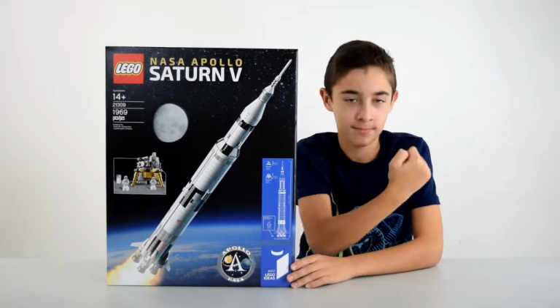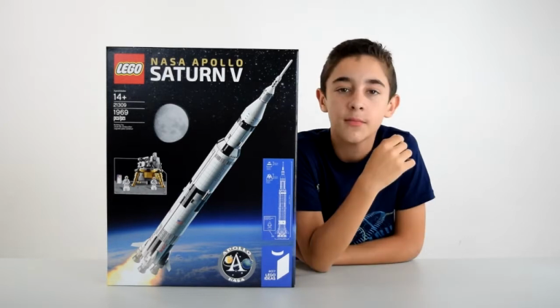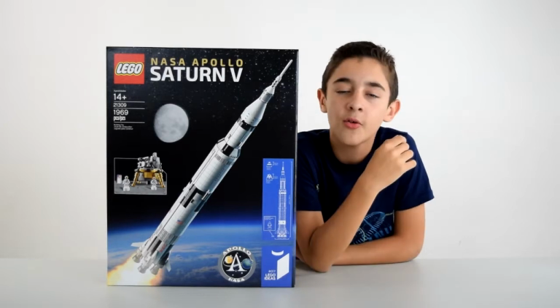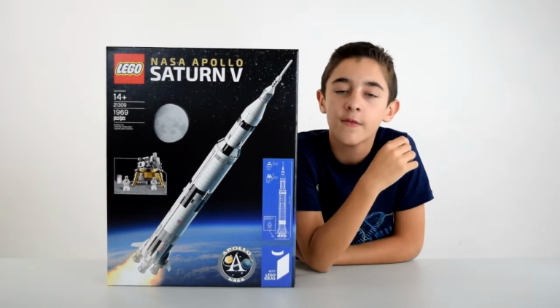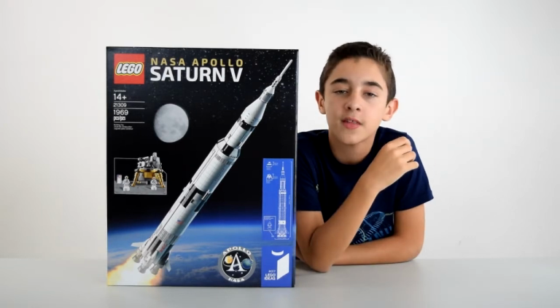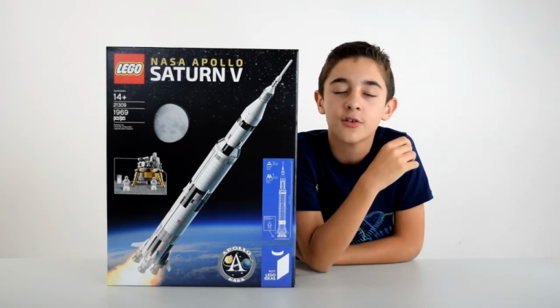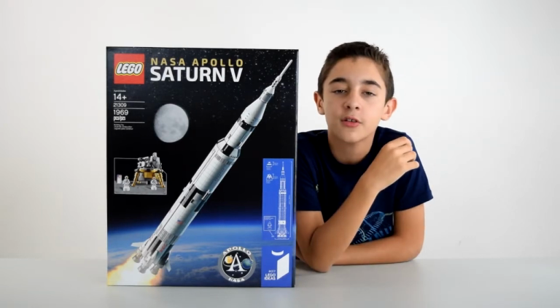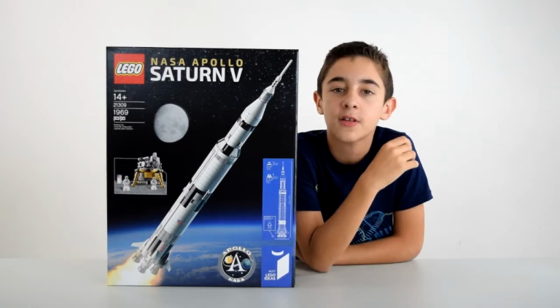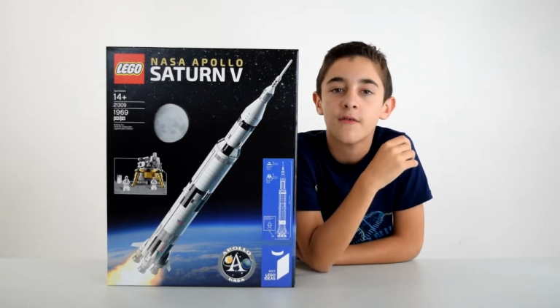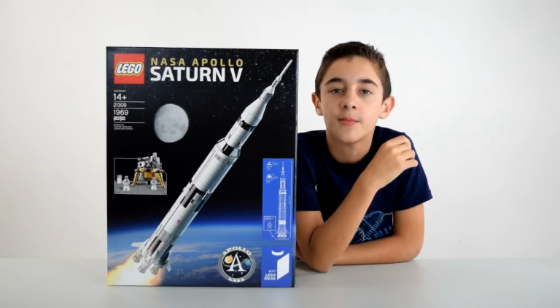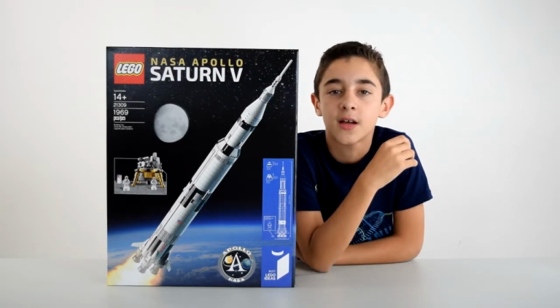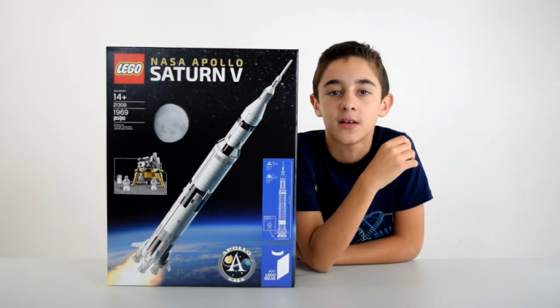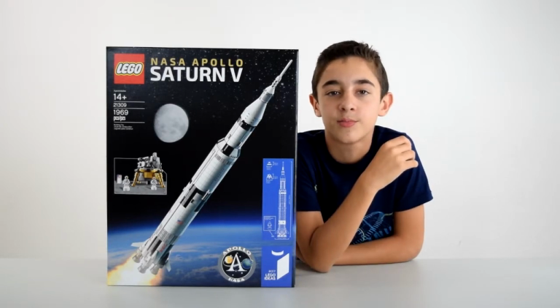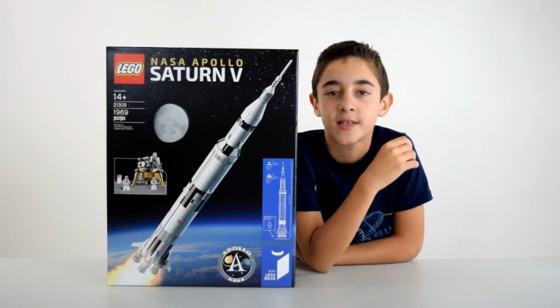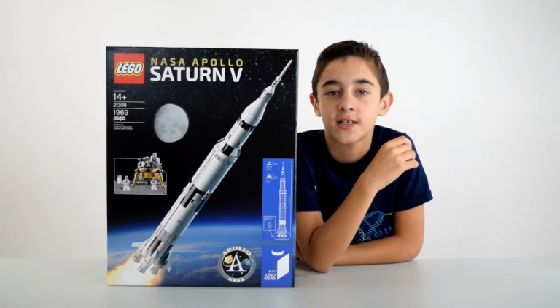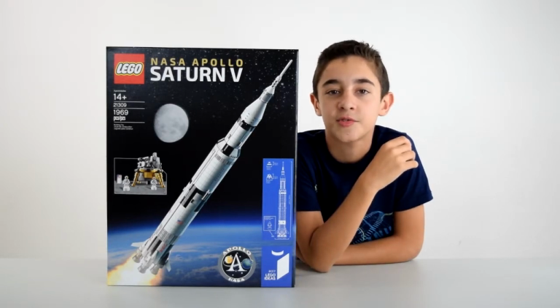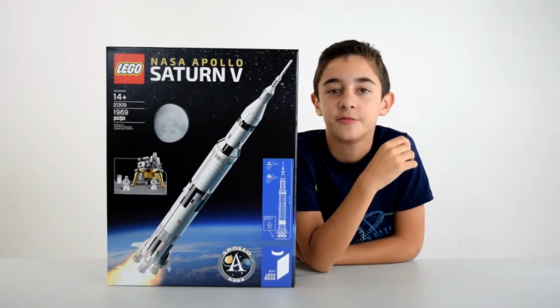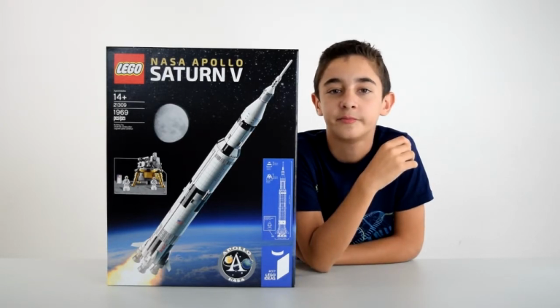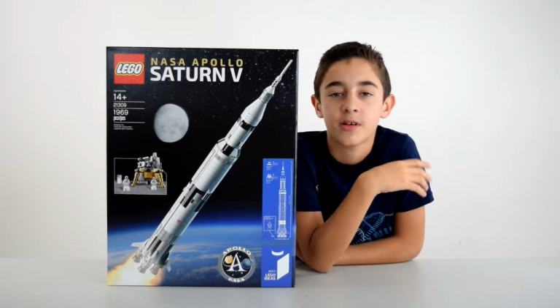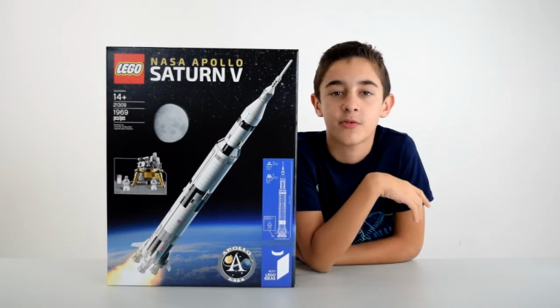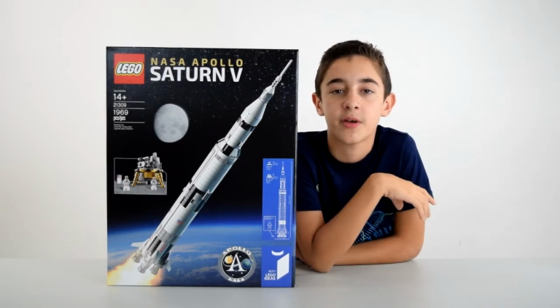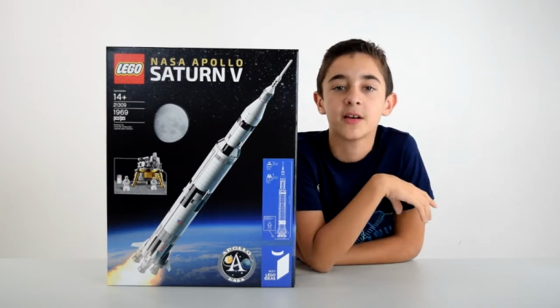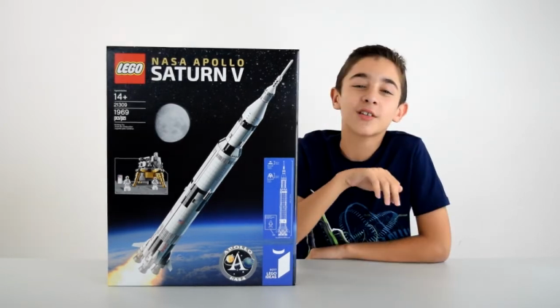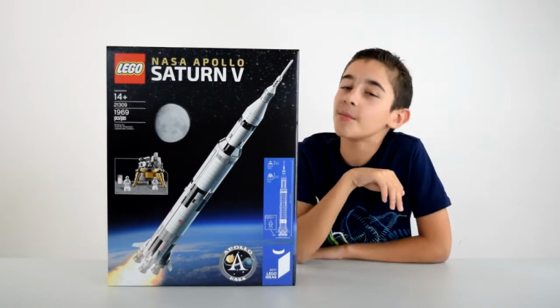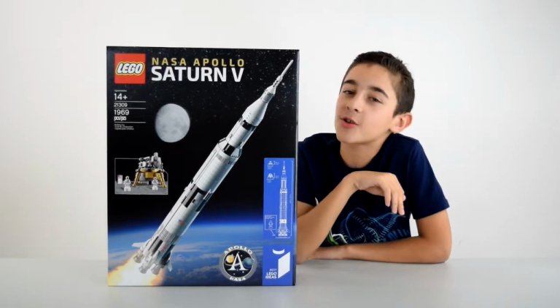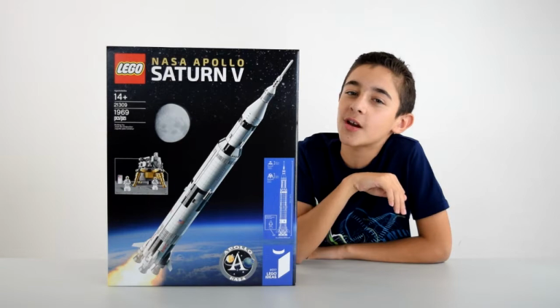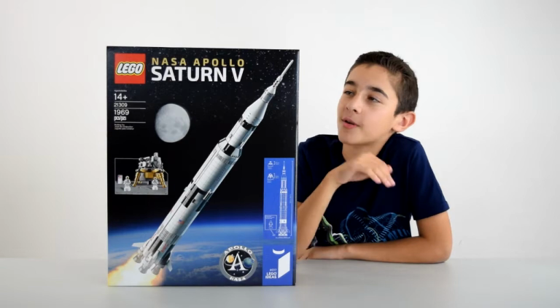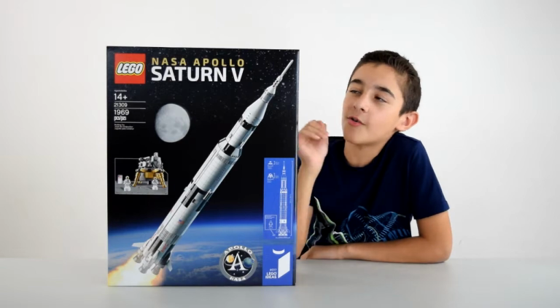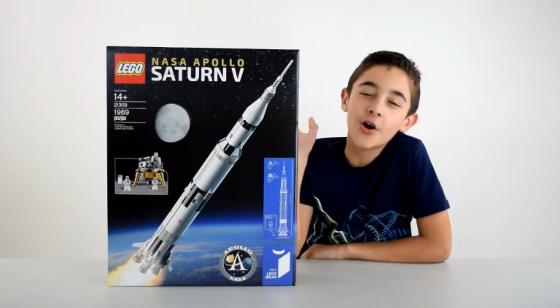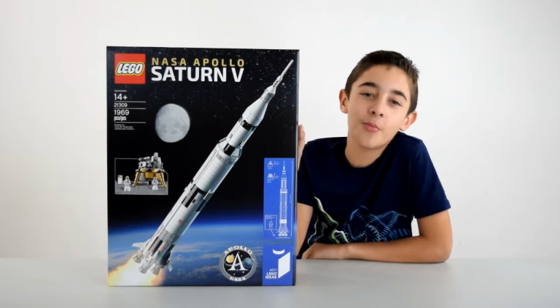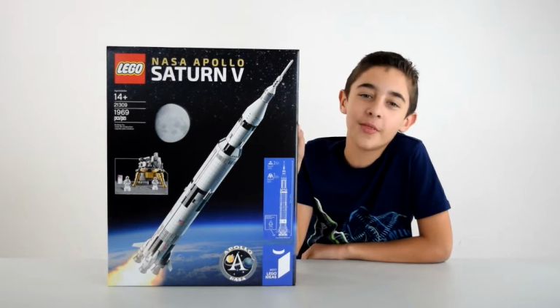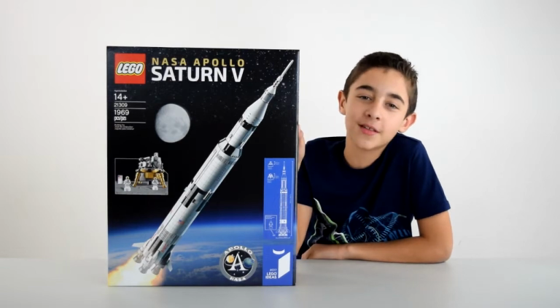By the way, if I sound a little stuffy, I'm kind of sick, so bear with me. I'm going to shut up now and open this.